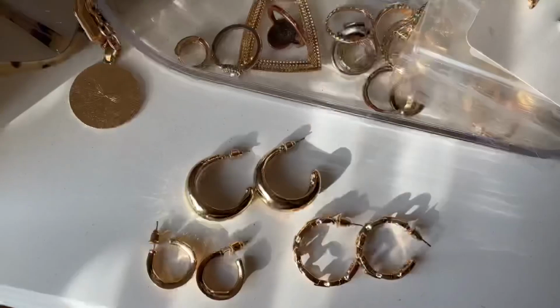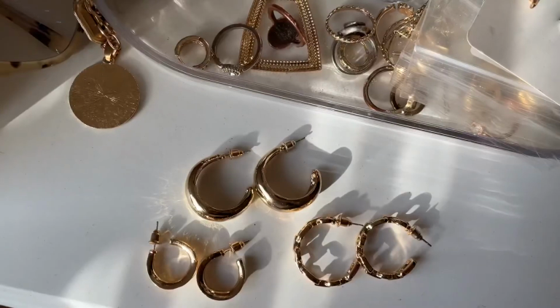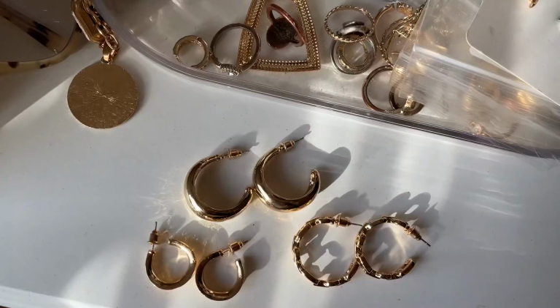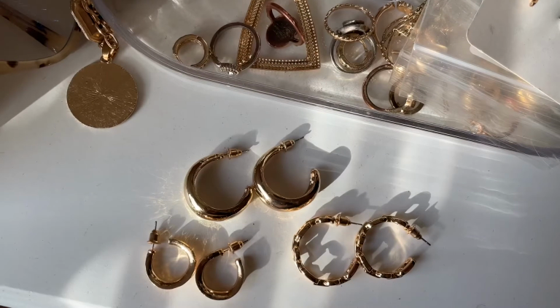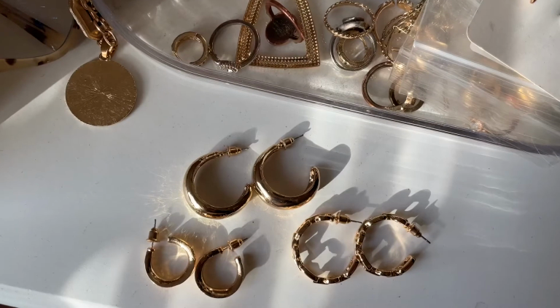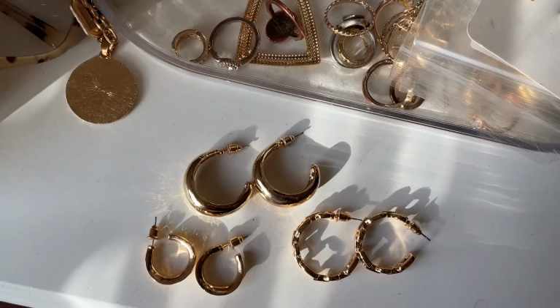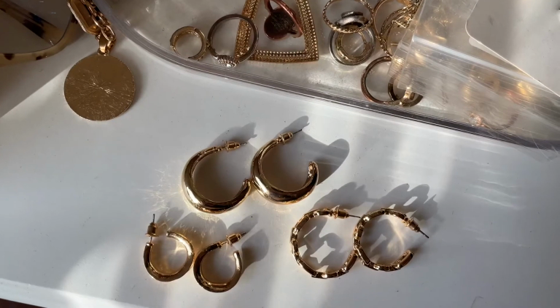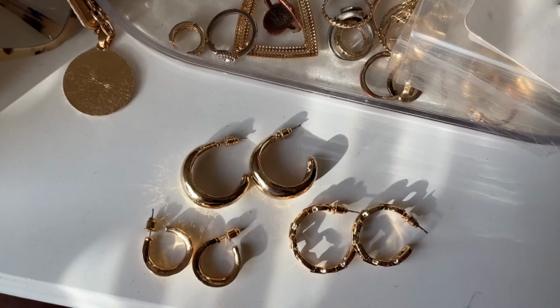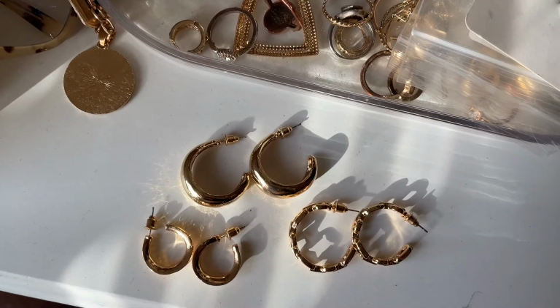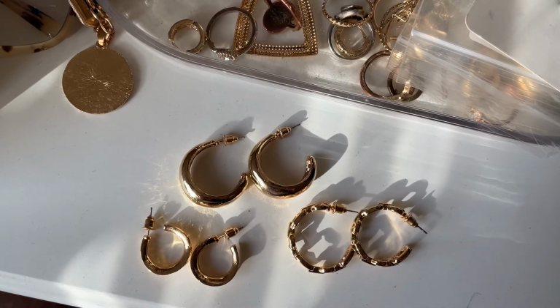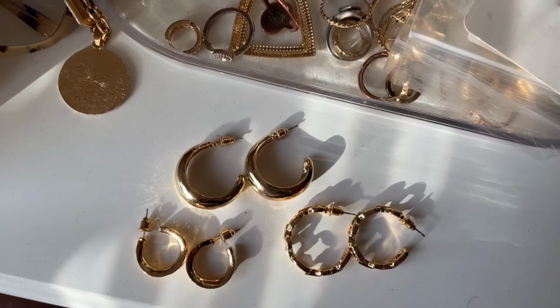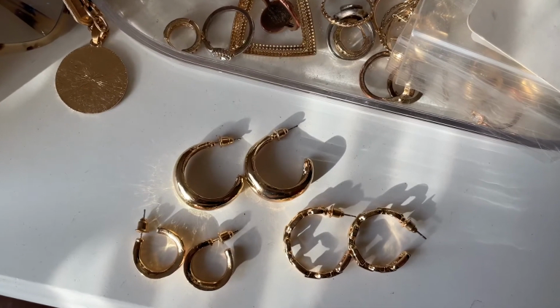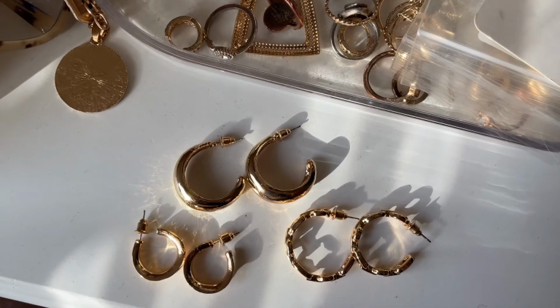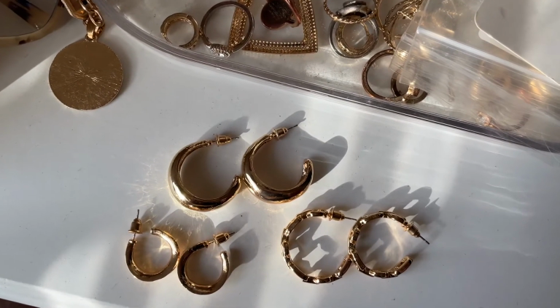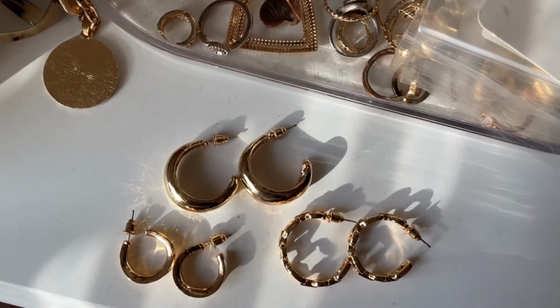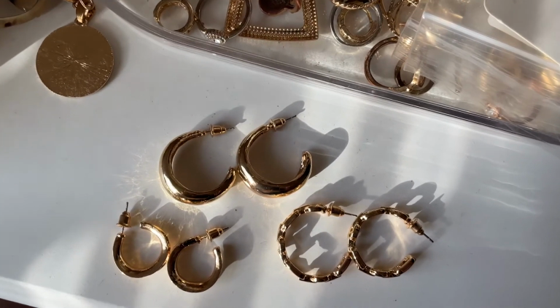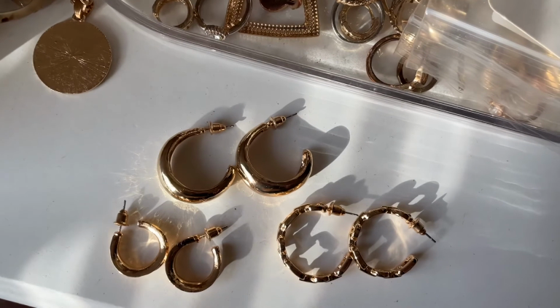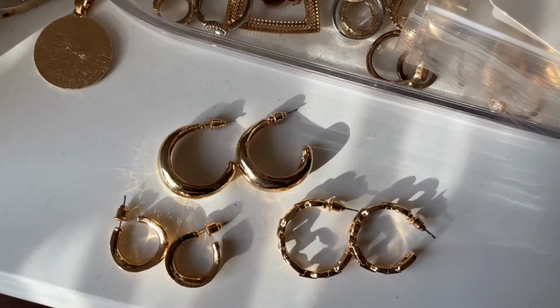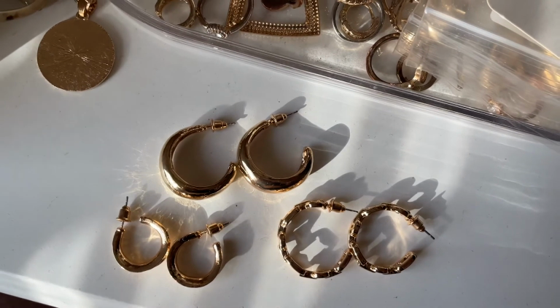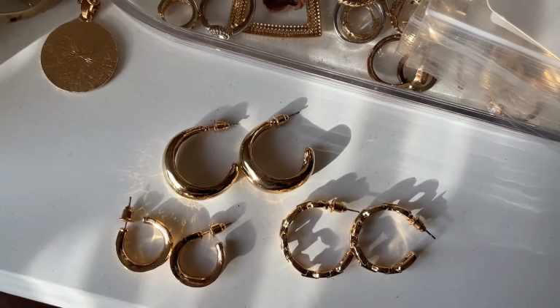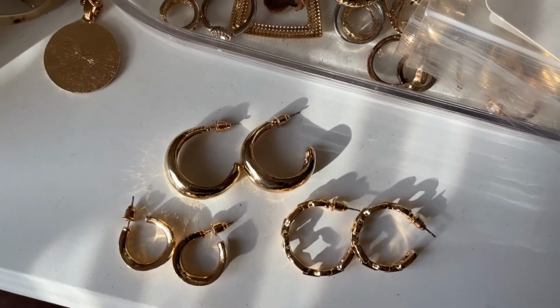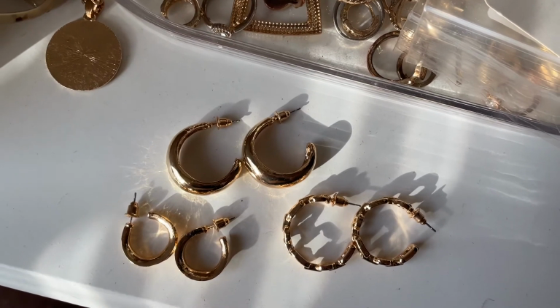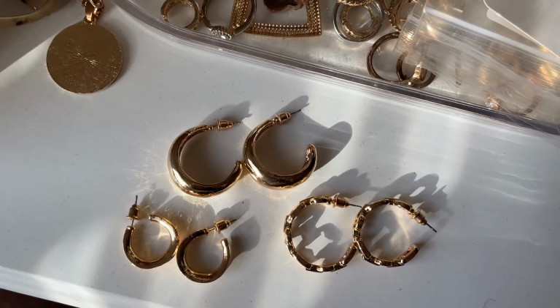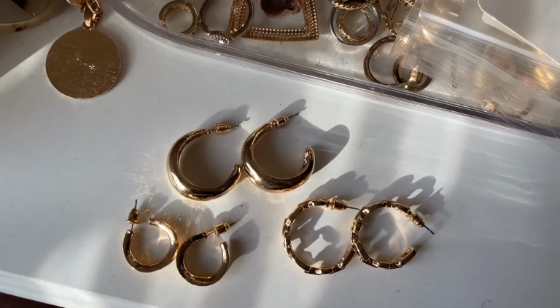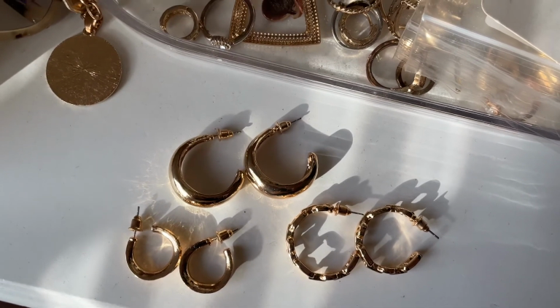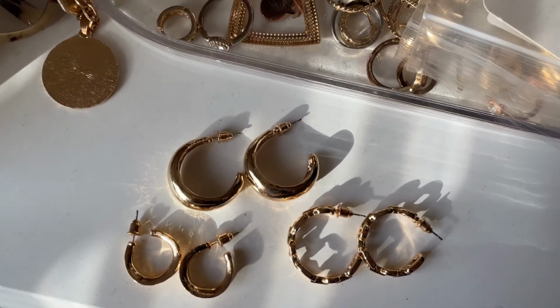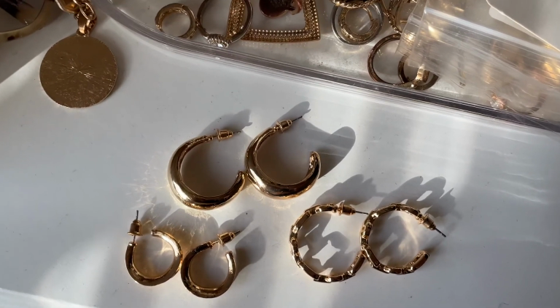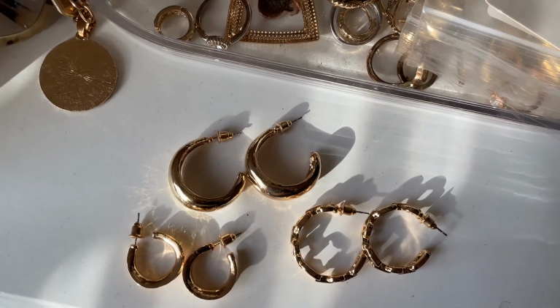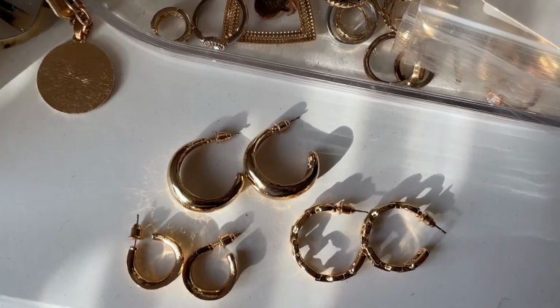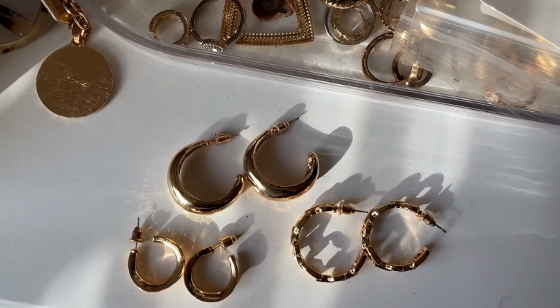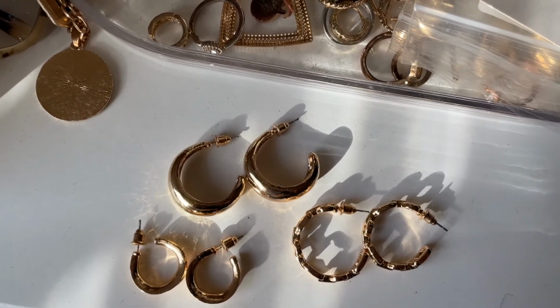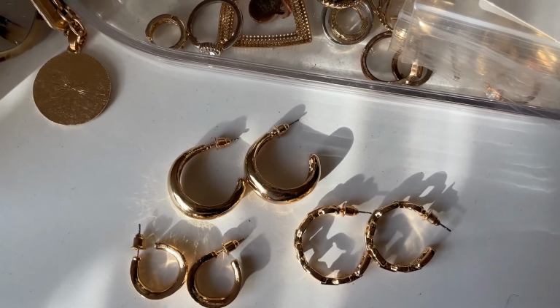I also forgot to mention I purchased these hoop earrings as well. They are very good quality.